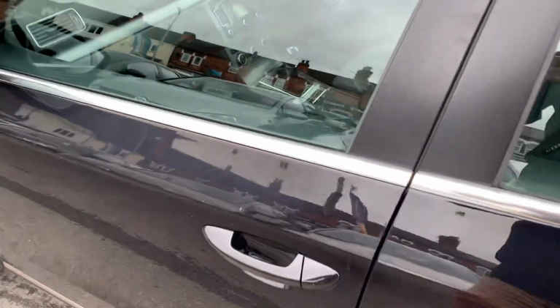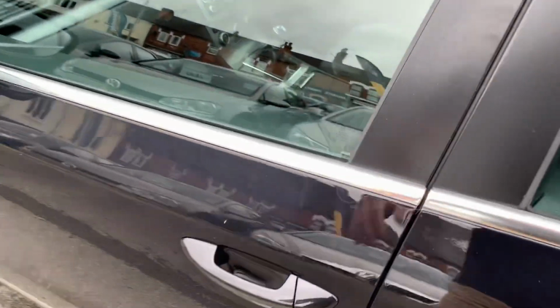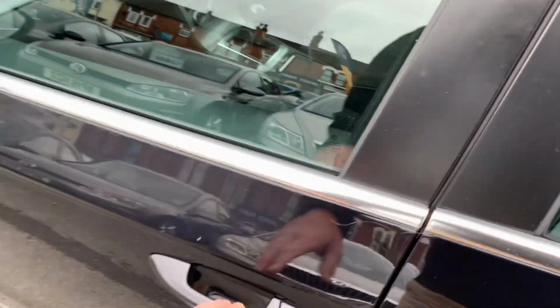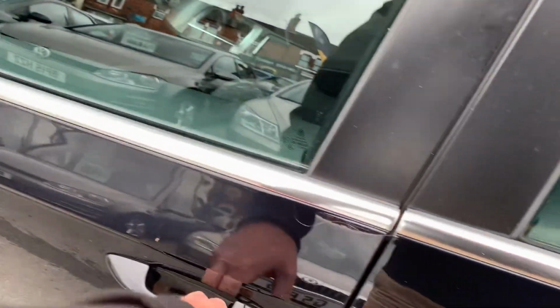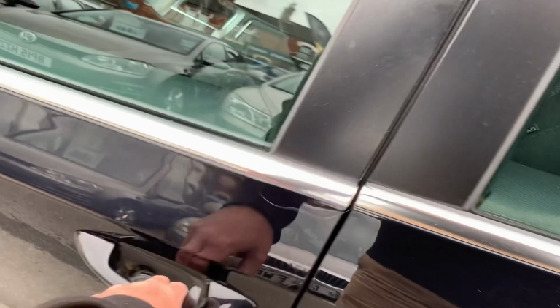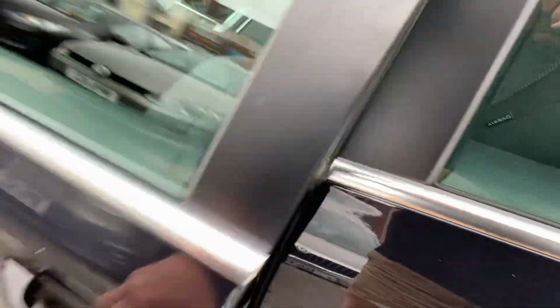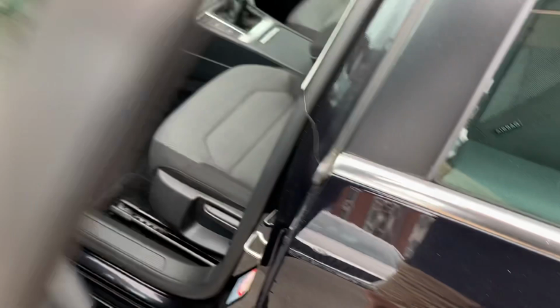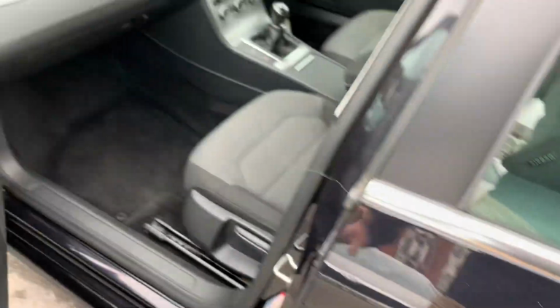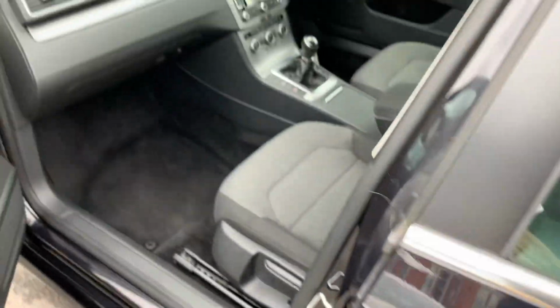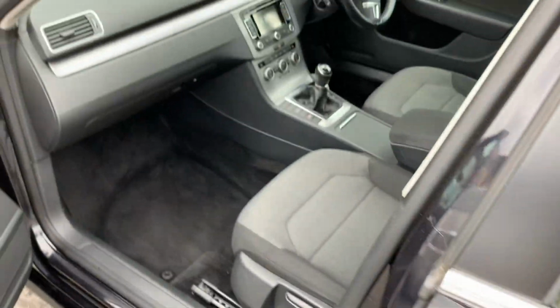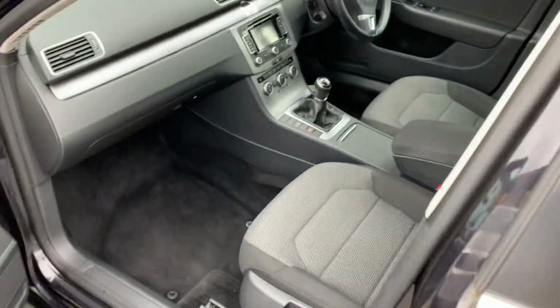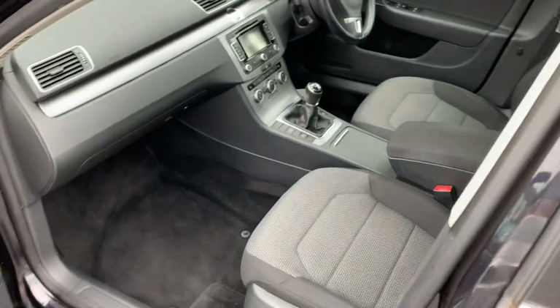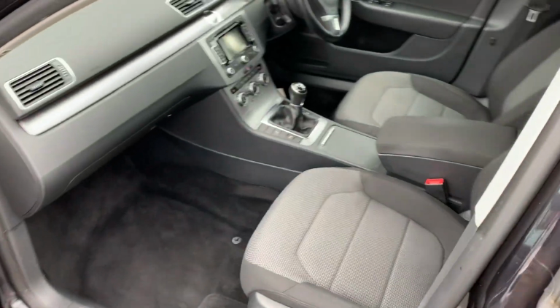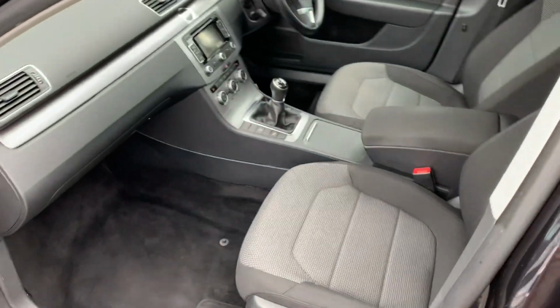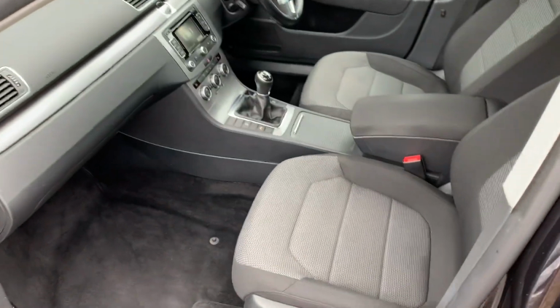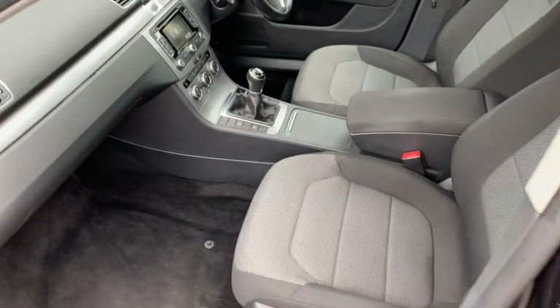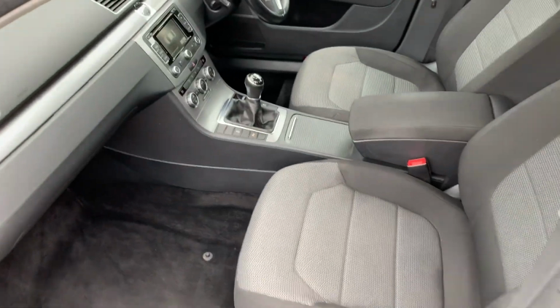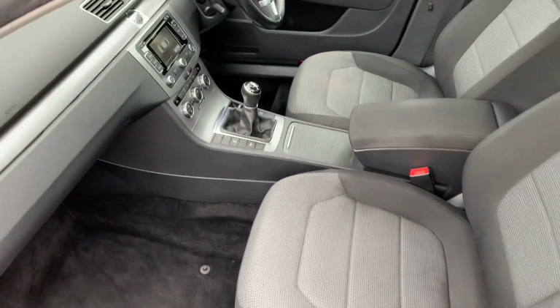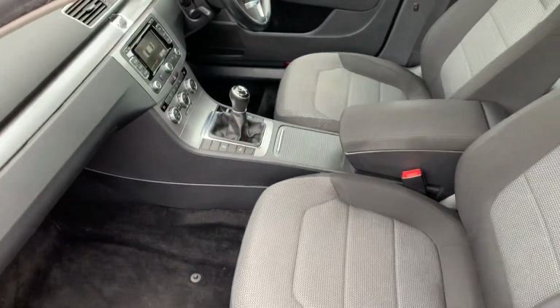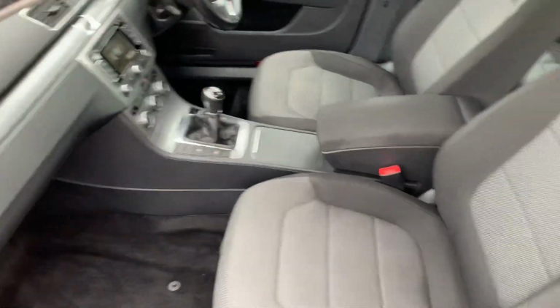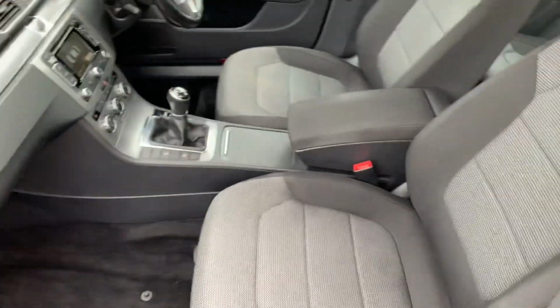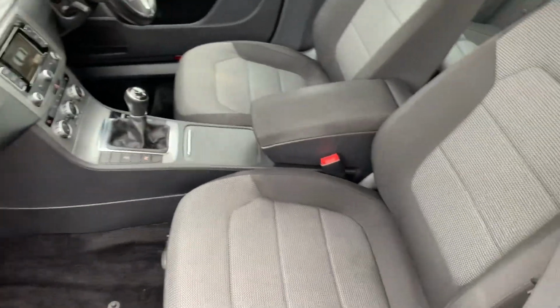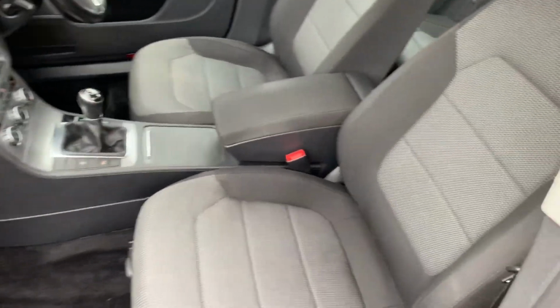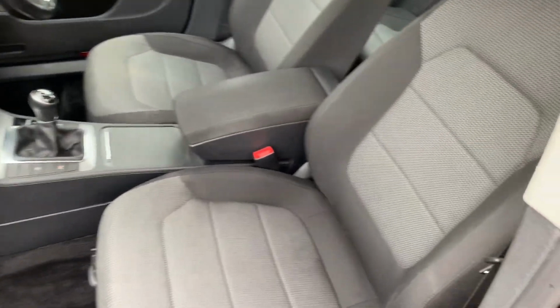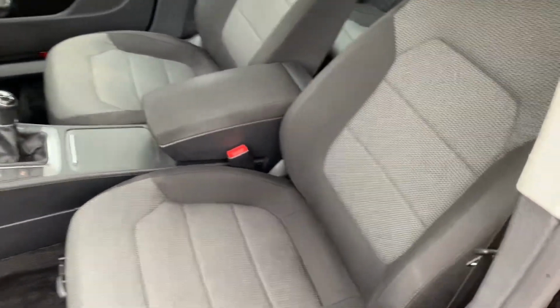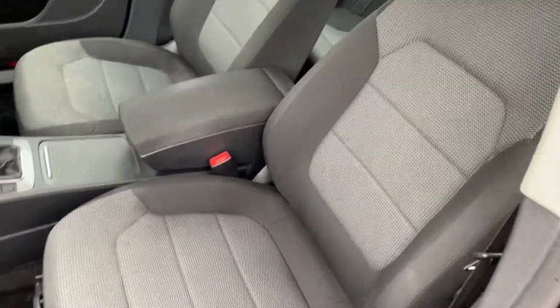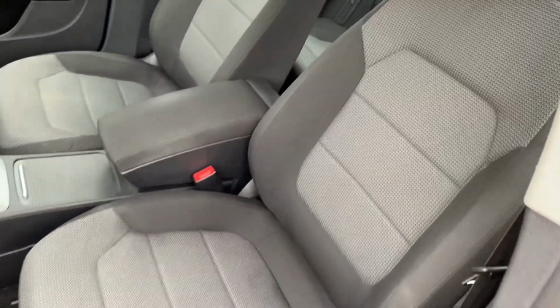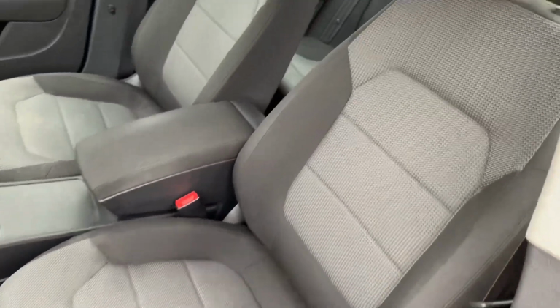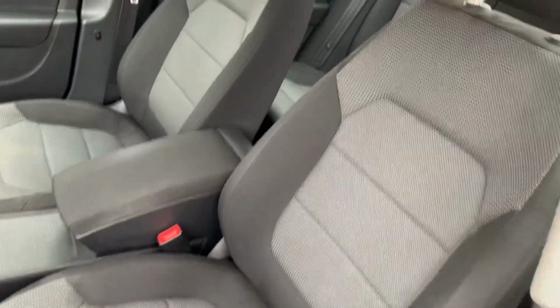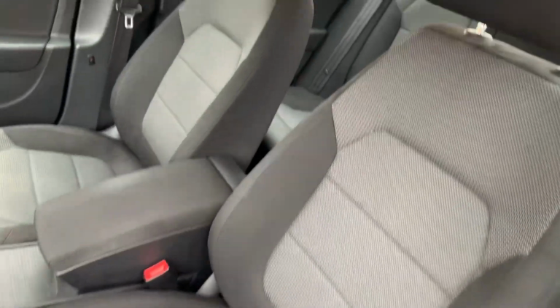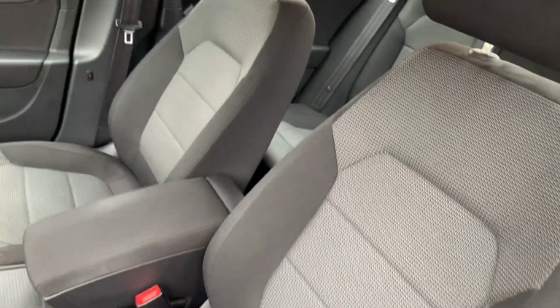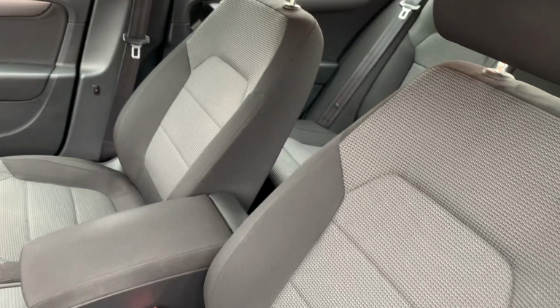Interior is really clean and tidy. It's got nav, Bluetooth, cruise control, and park assist.